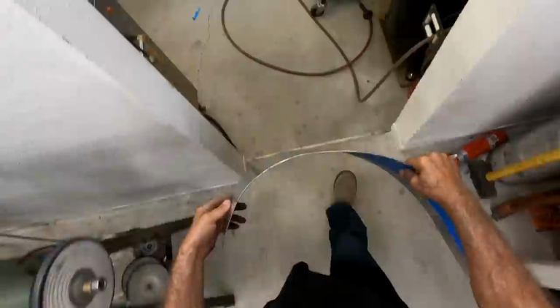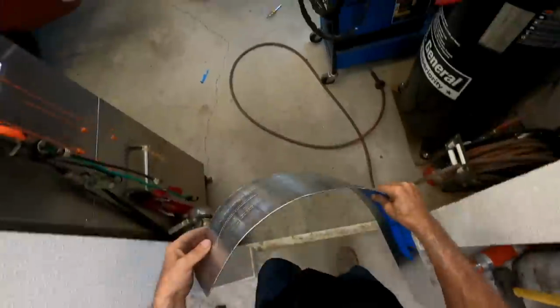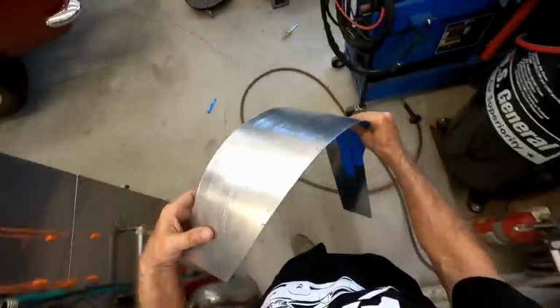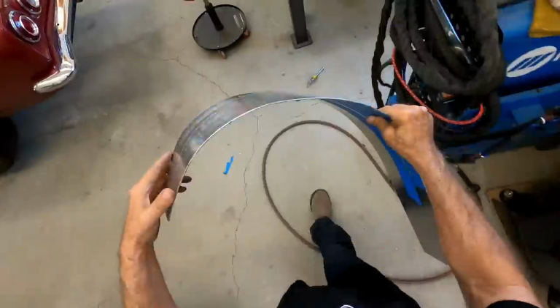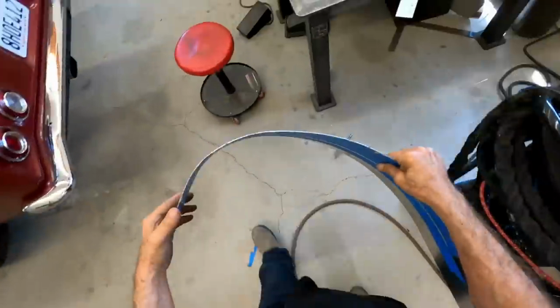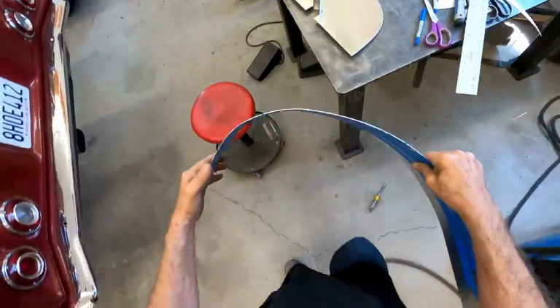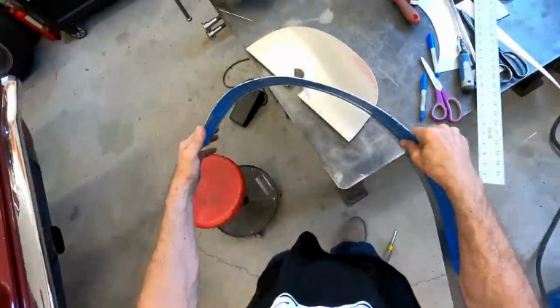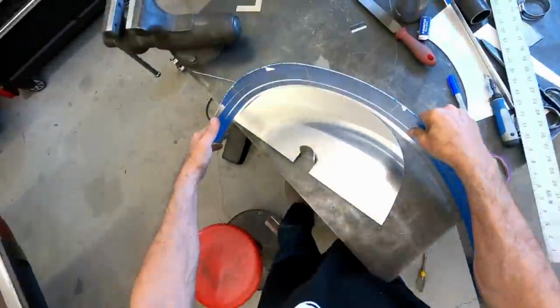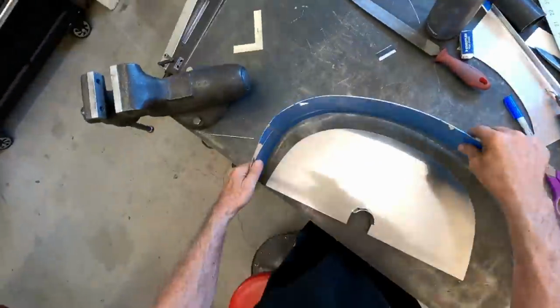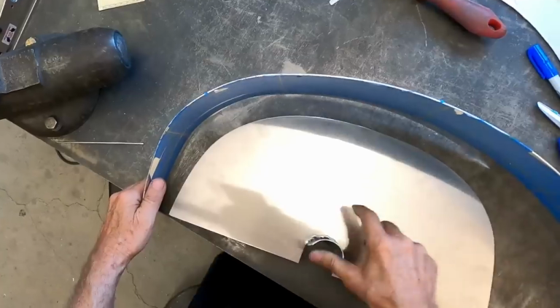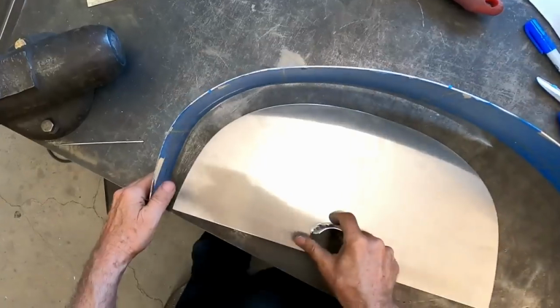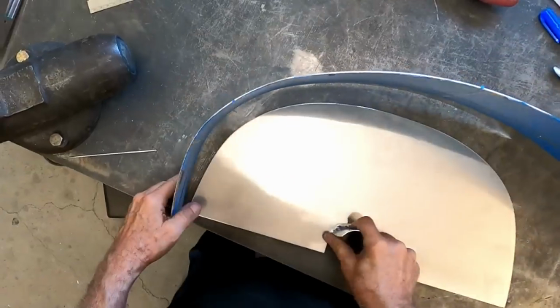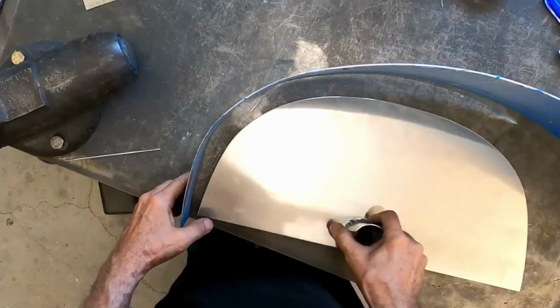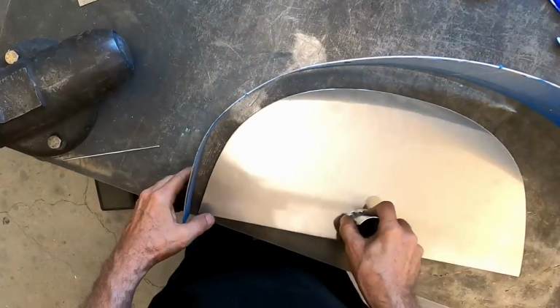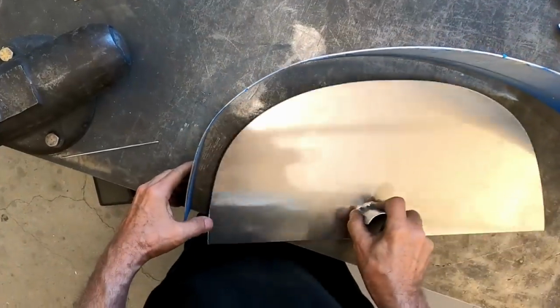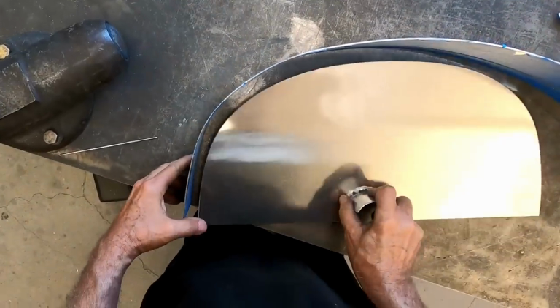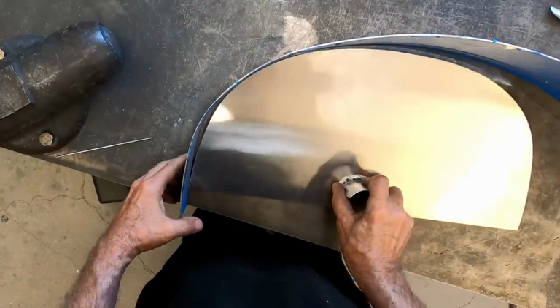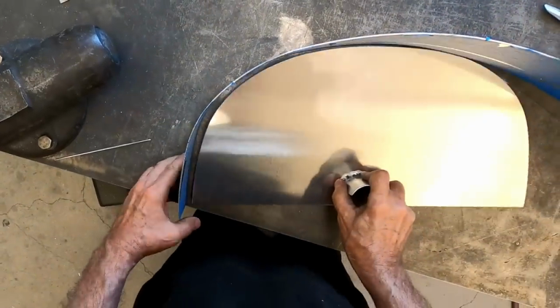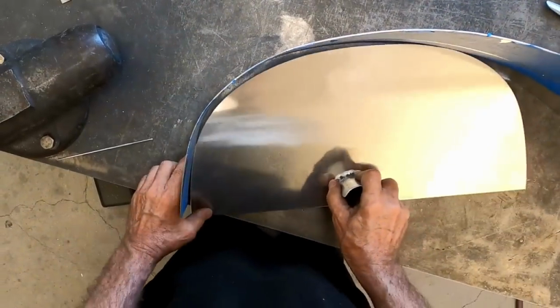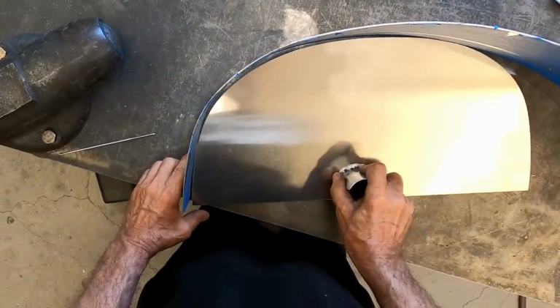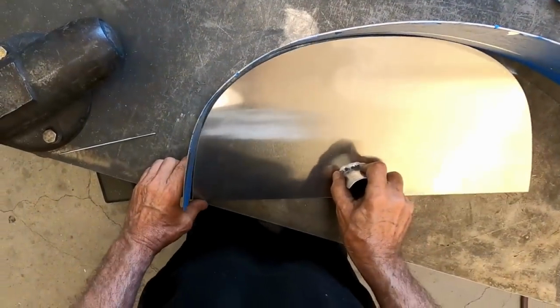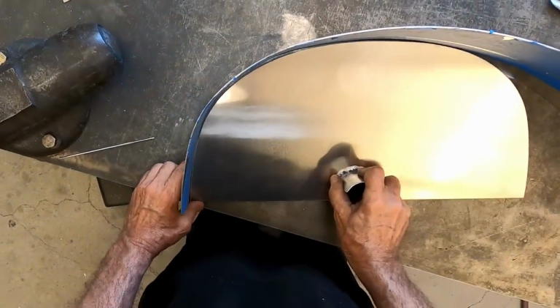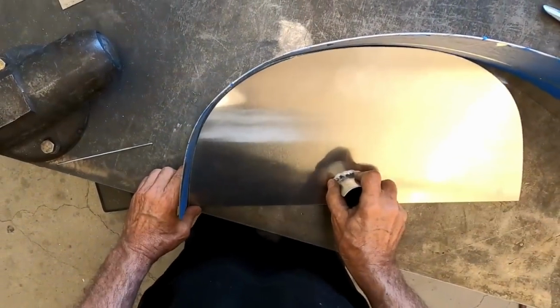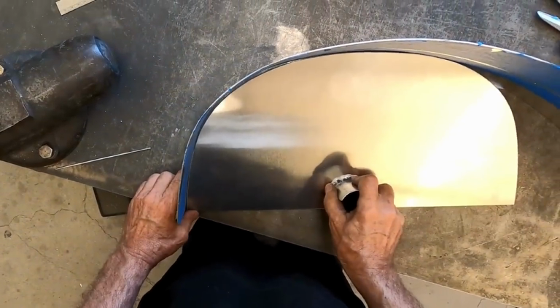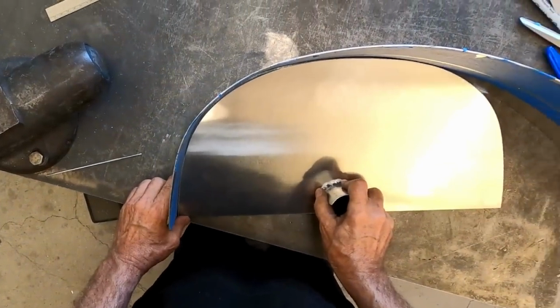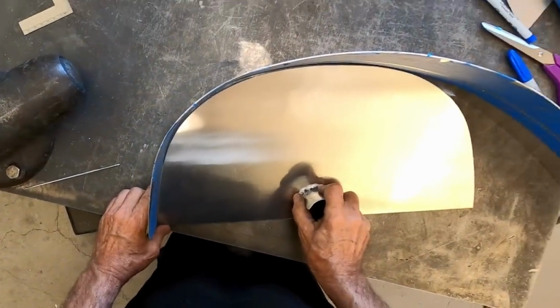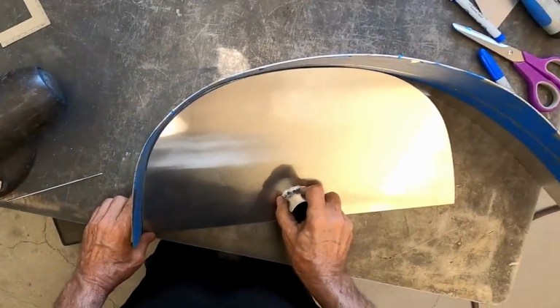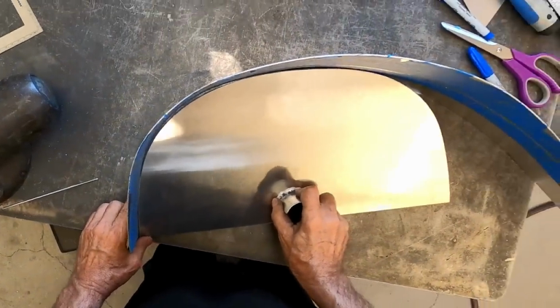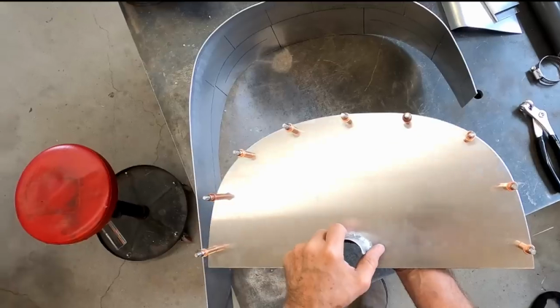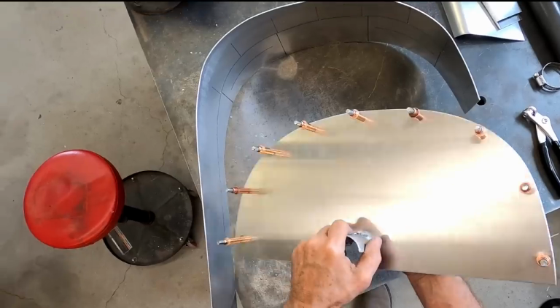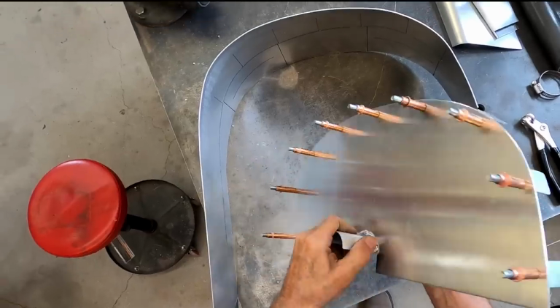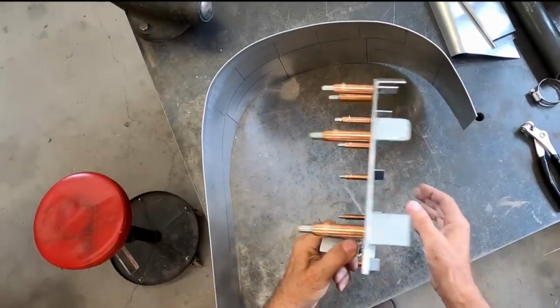The flap panels are made to be removable. I made L brackets from 16th inch aluminum channel held on with clecos.